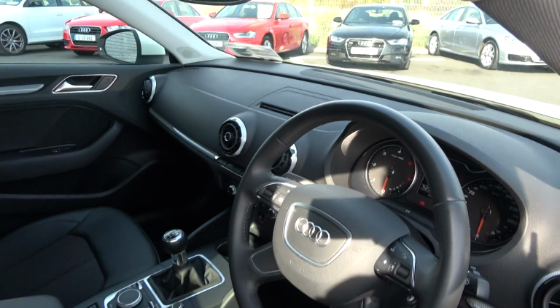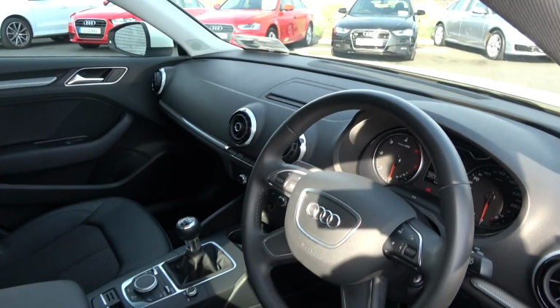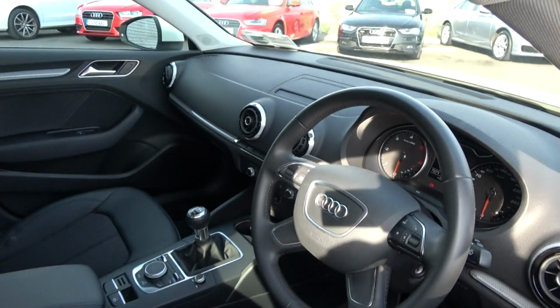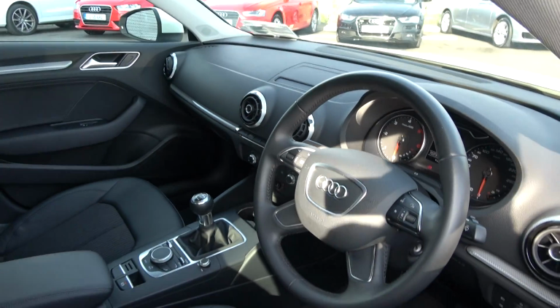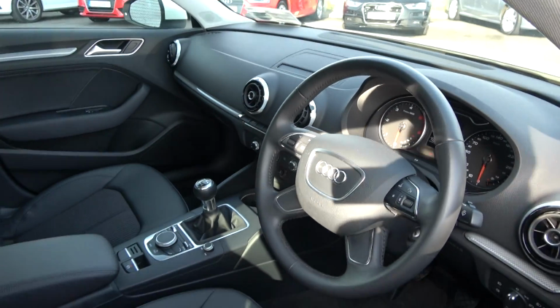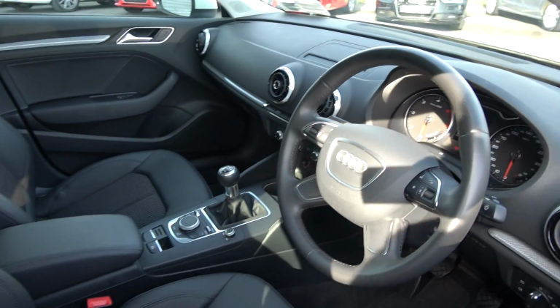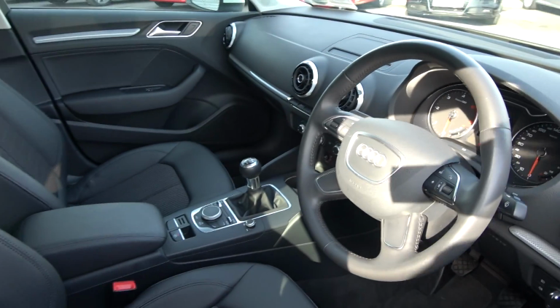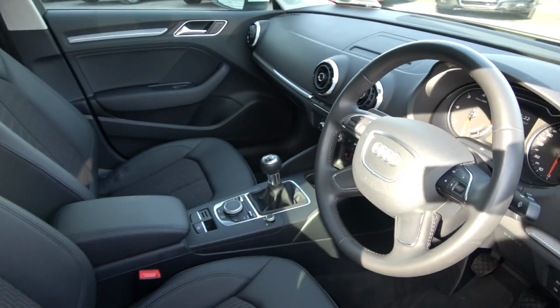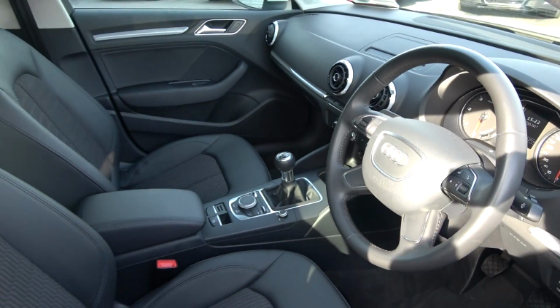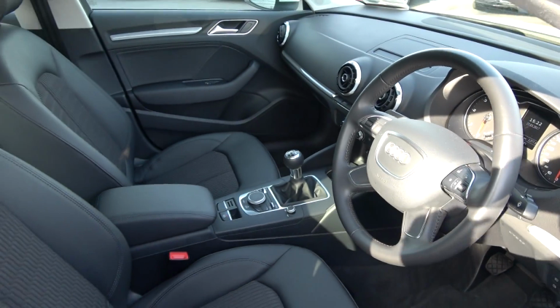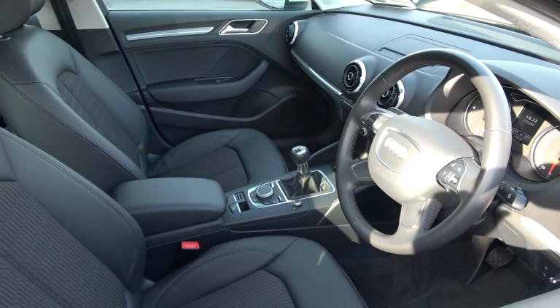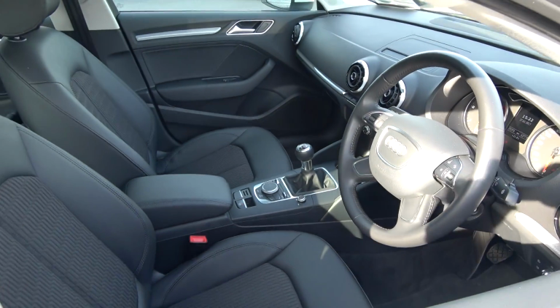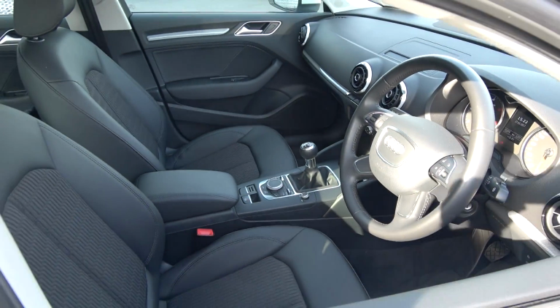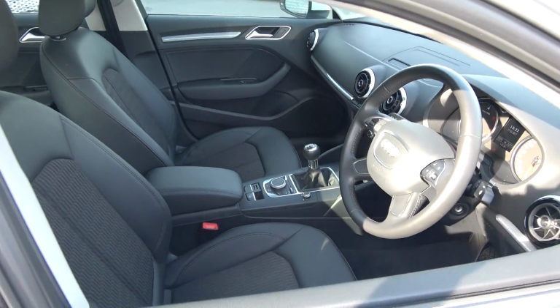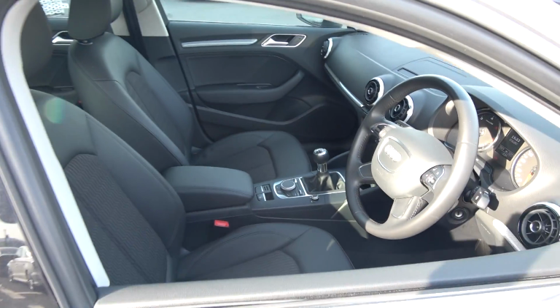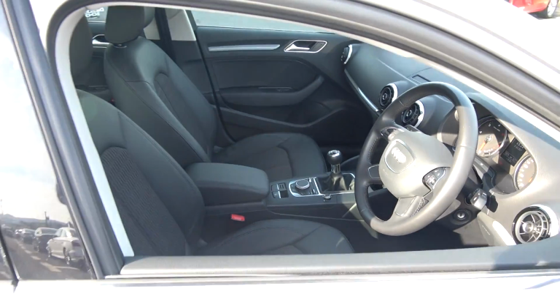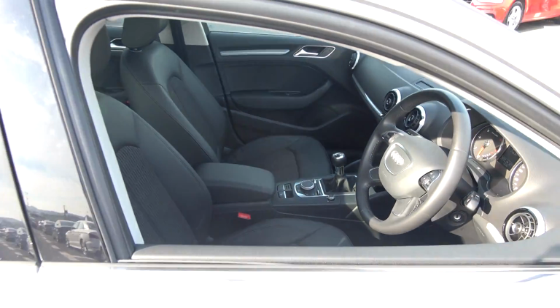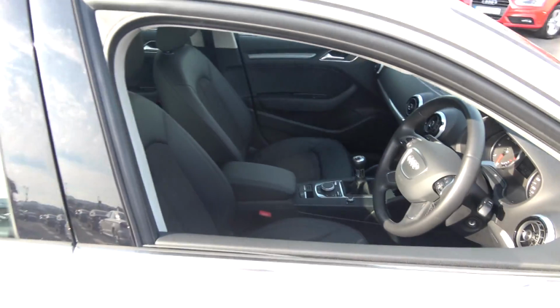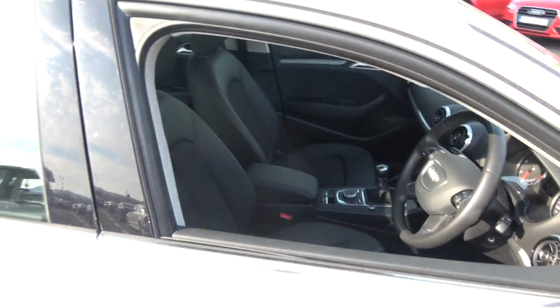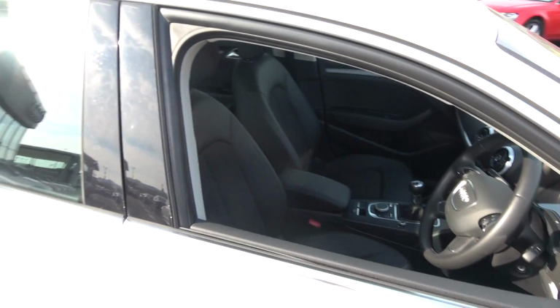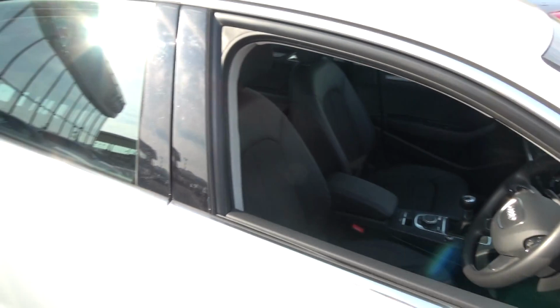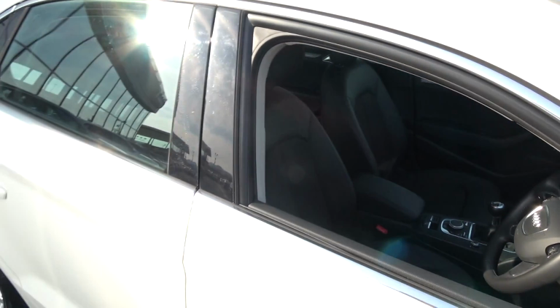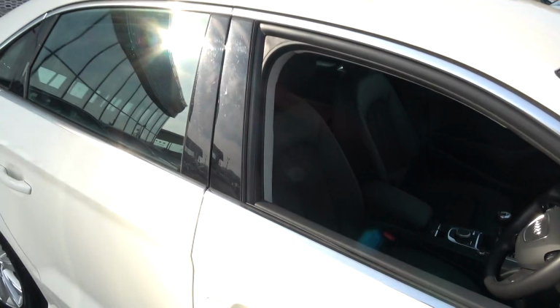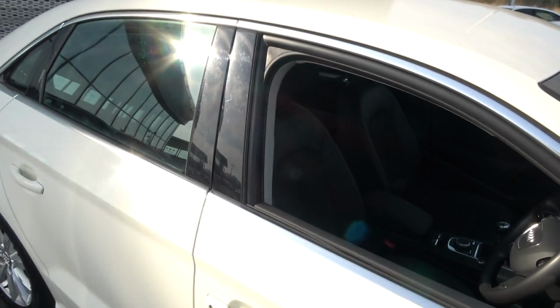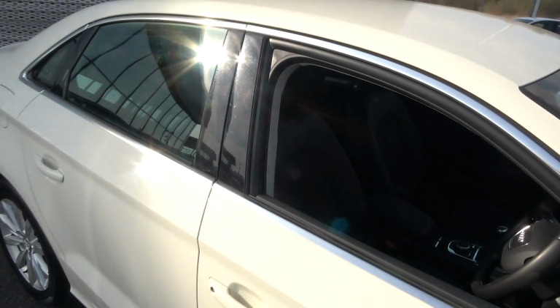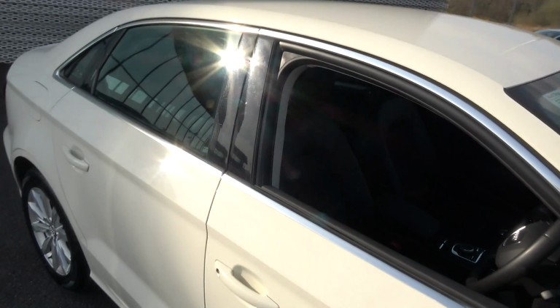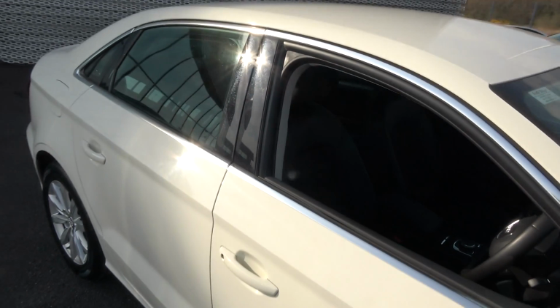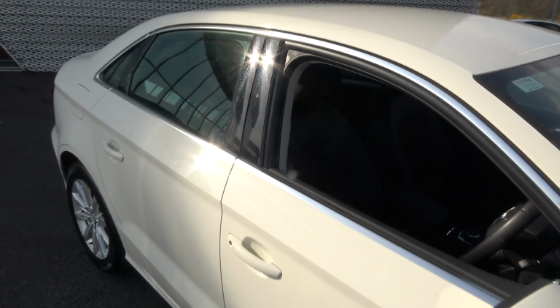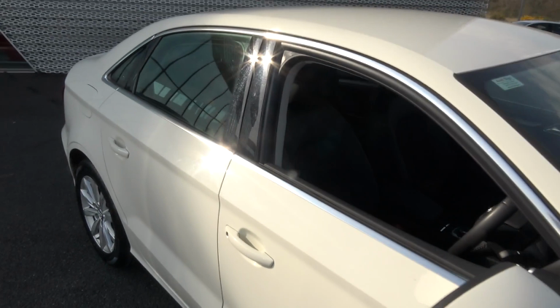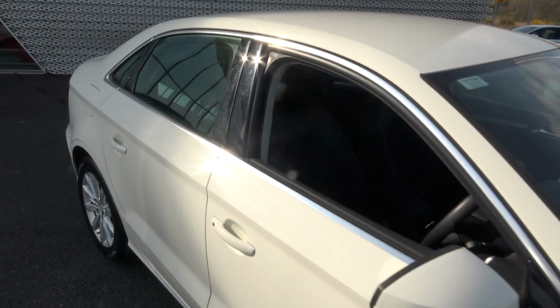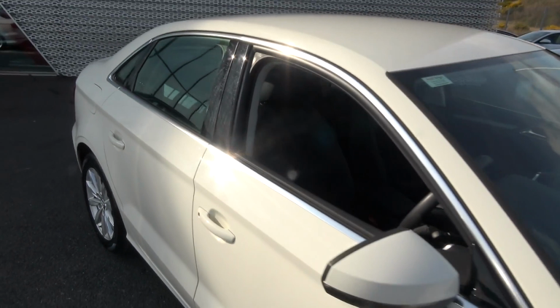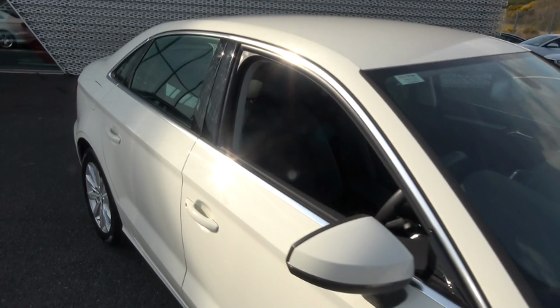1.6 TDI, 105 brake horsepower, SE model, finished in a striking Amalfi white exterior.